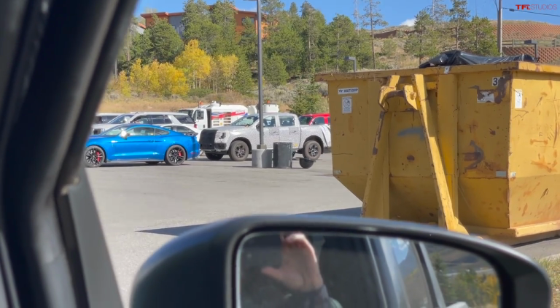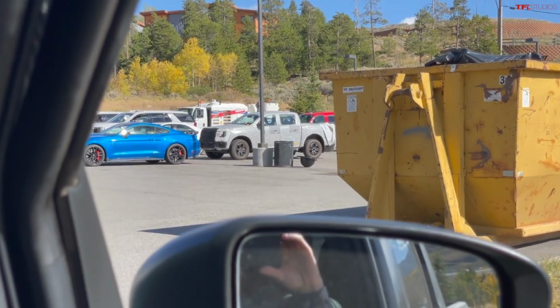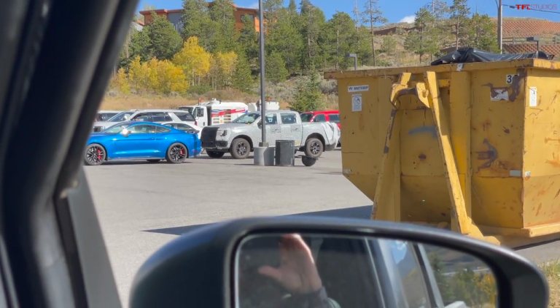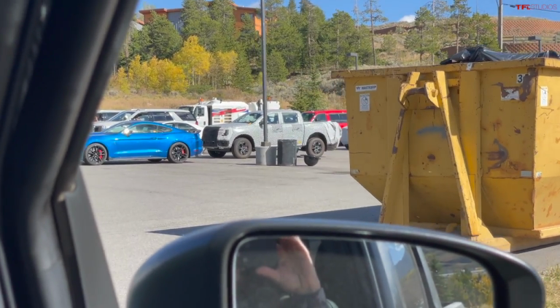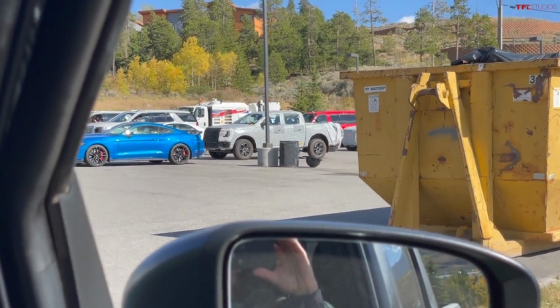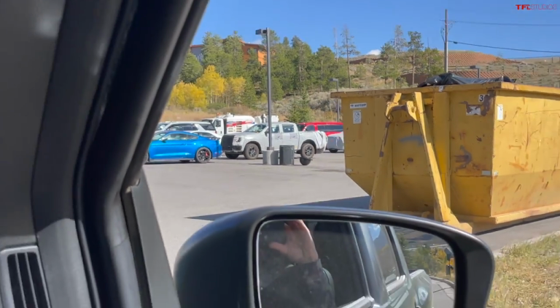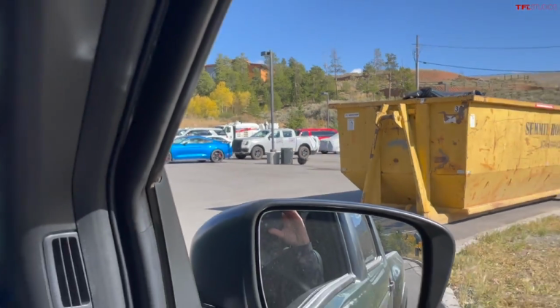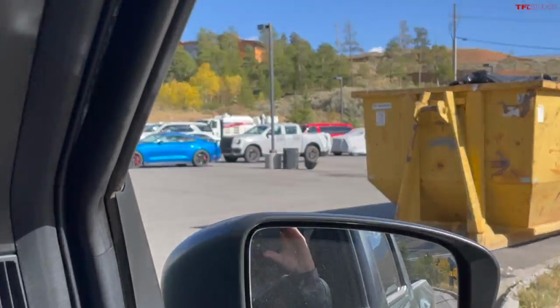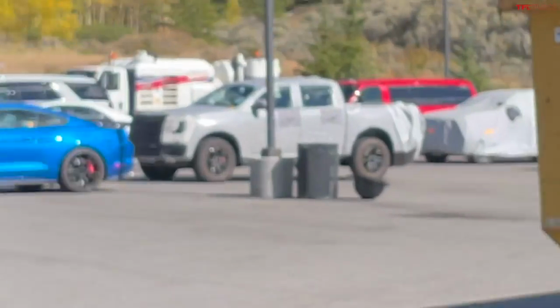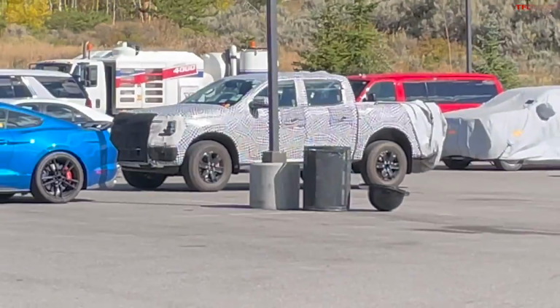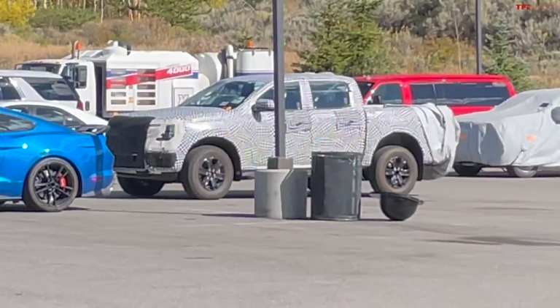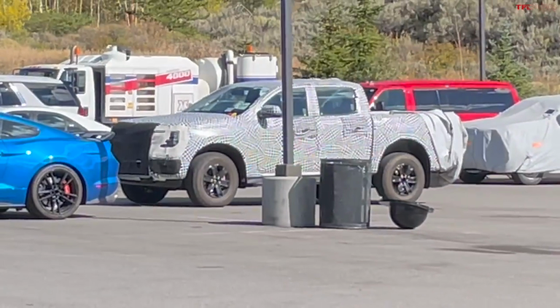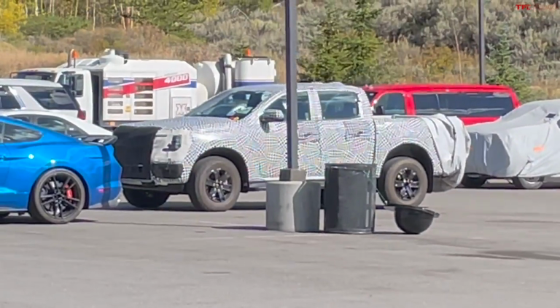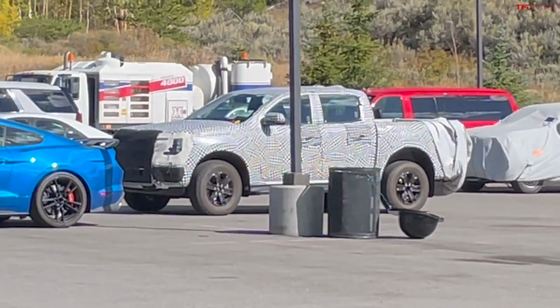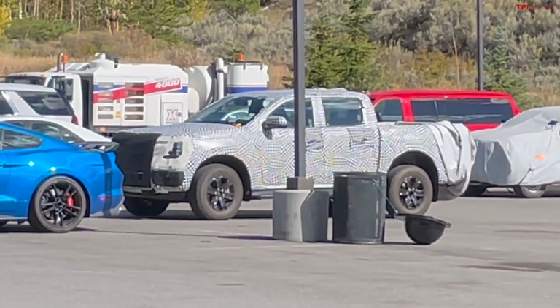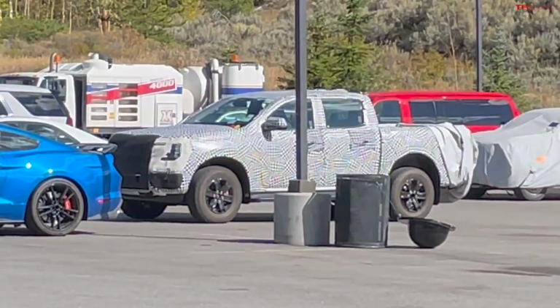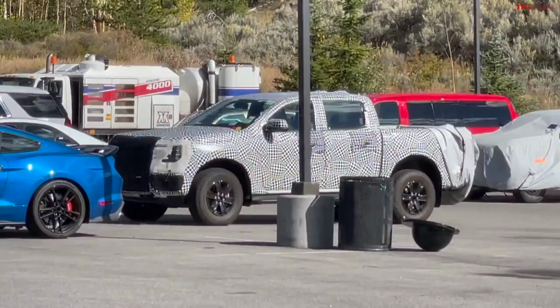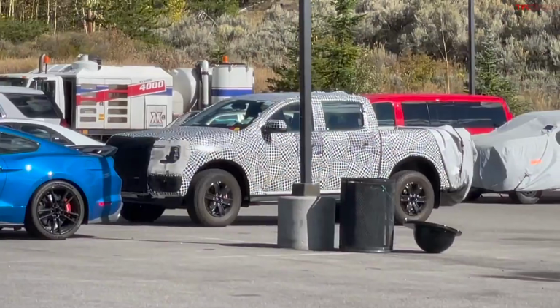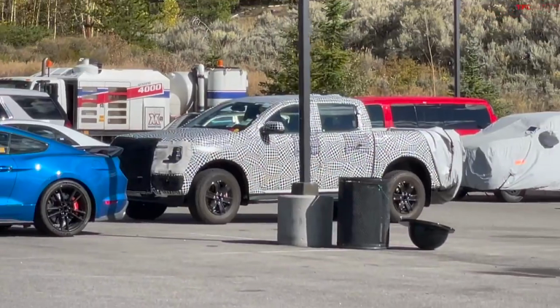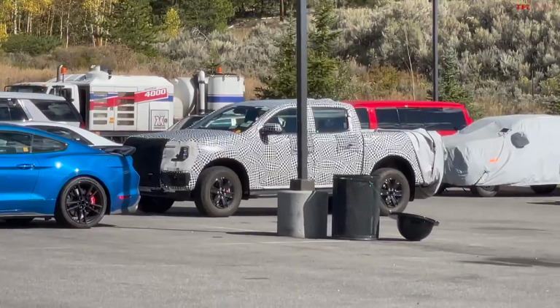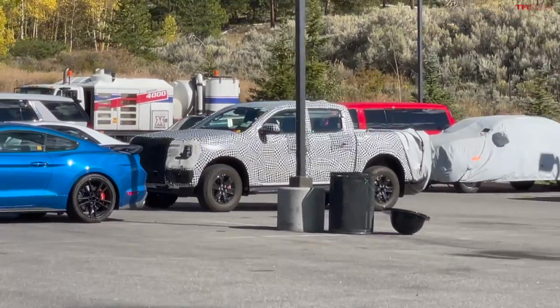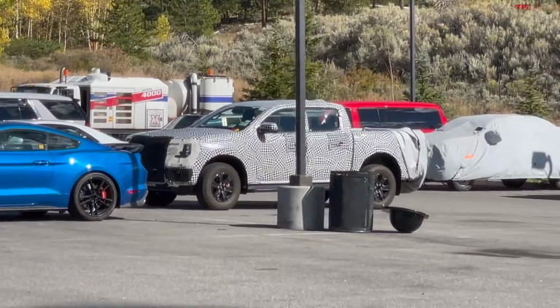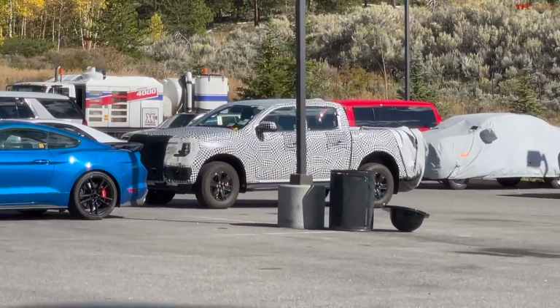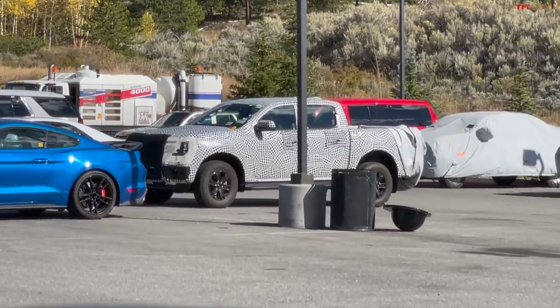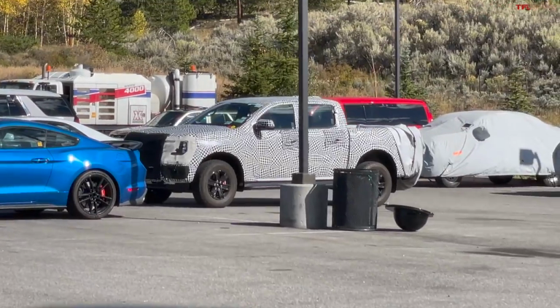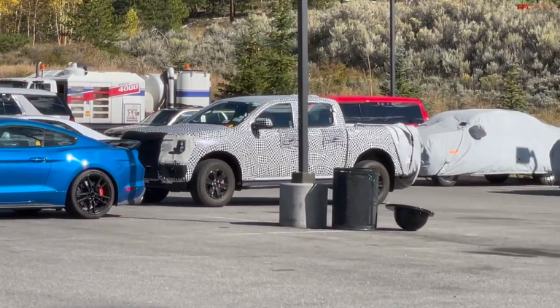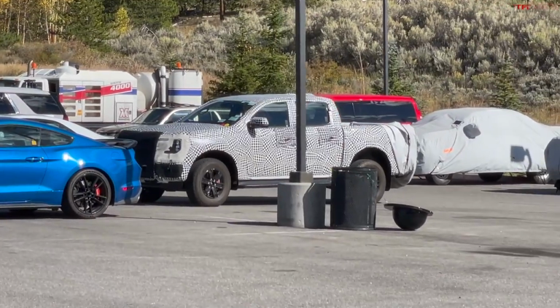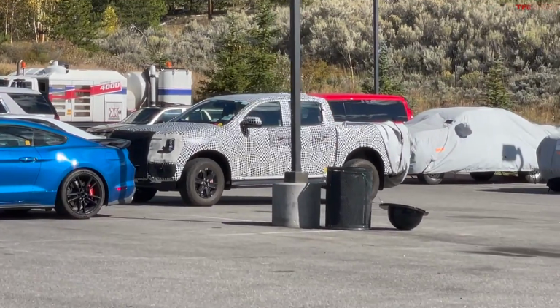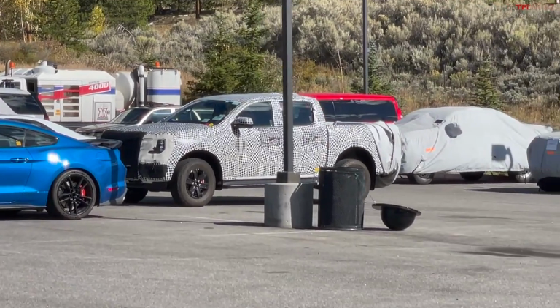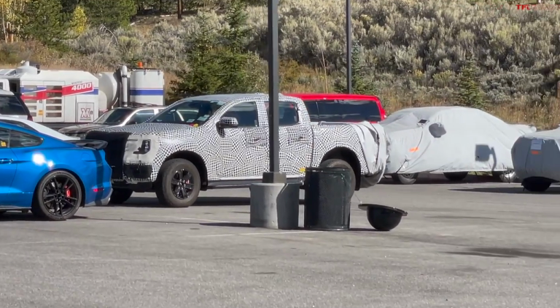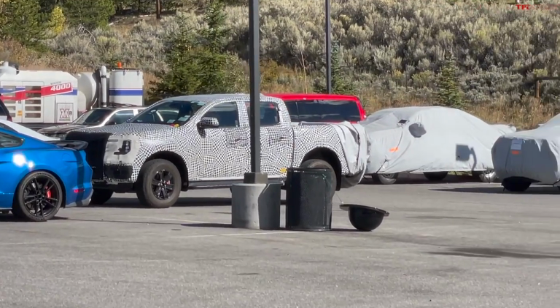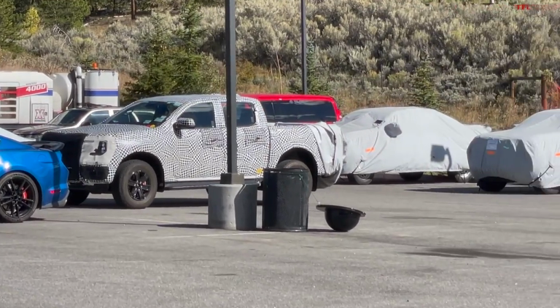It's still cool to see a new crew cab Ford Ranger and some other mystery vehicles behind it.